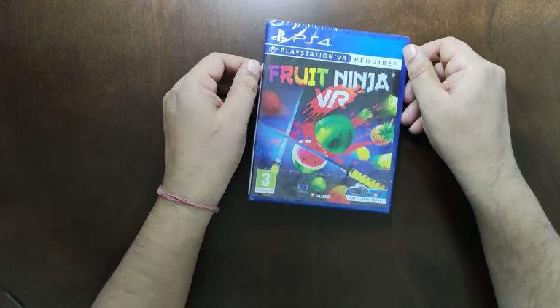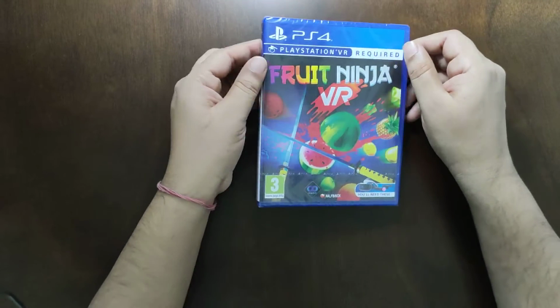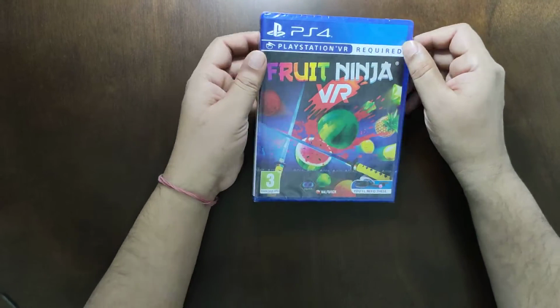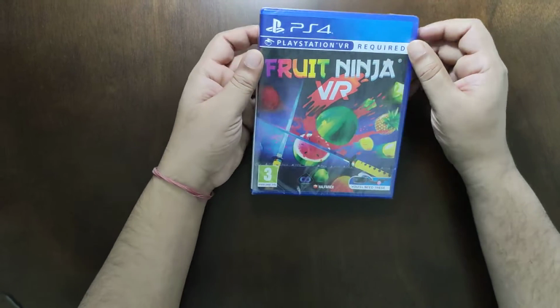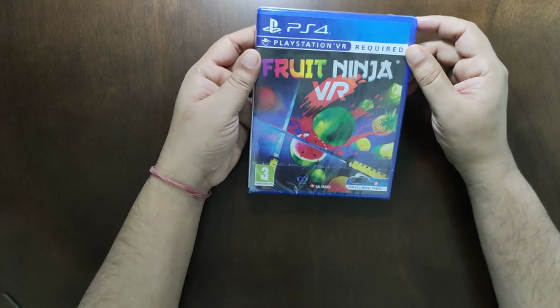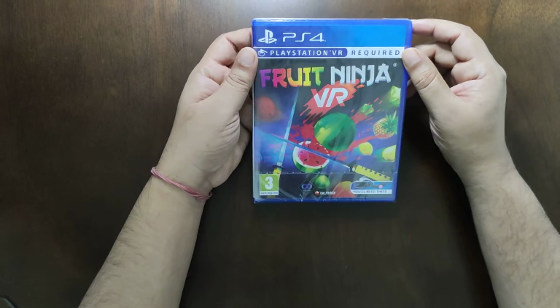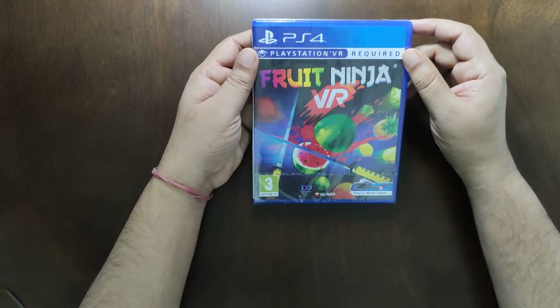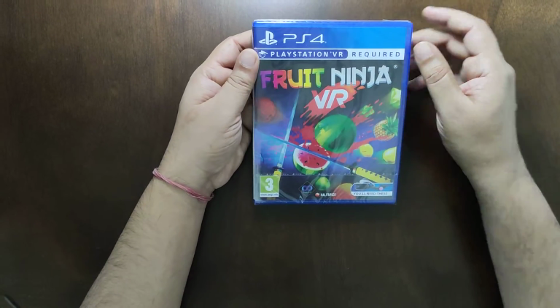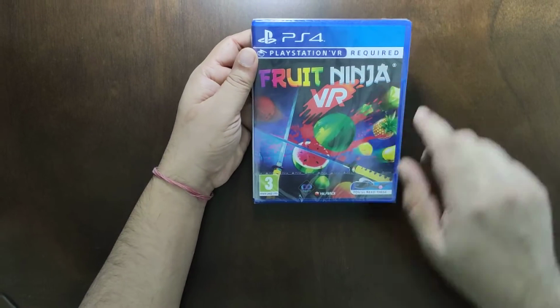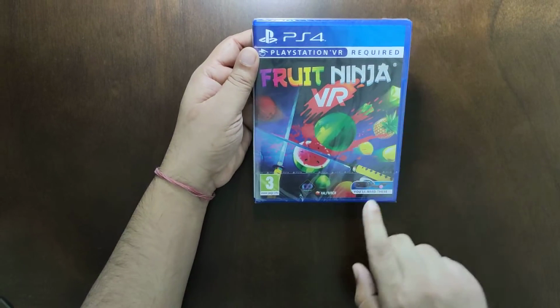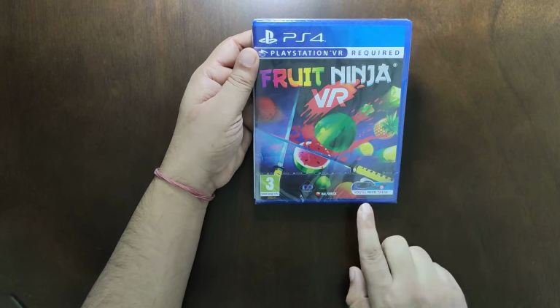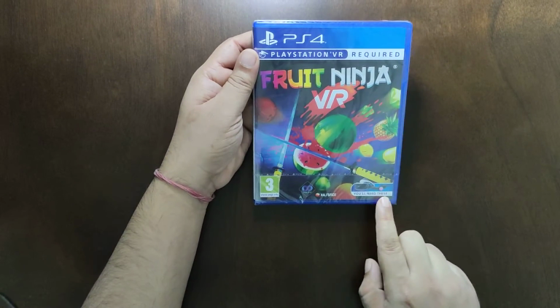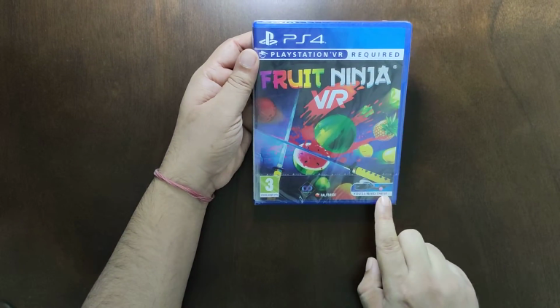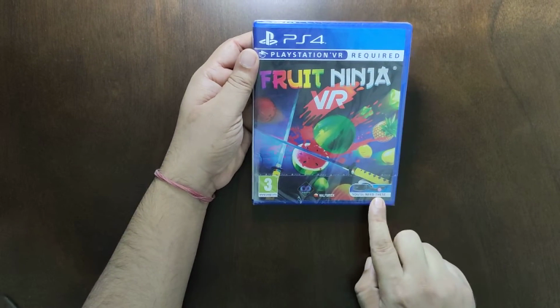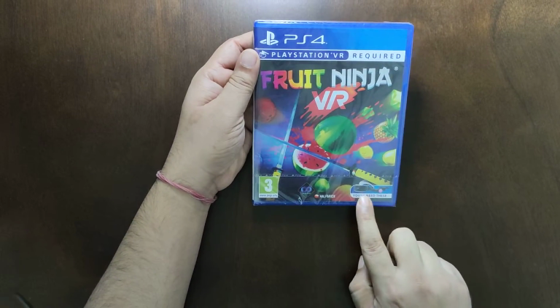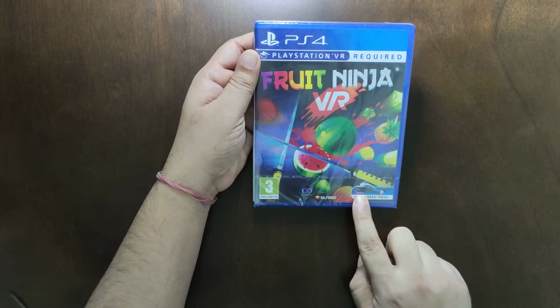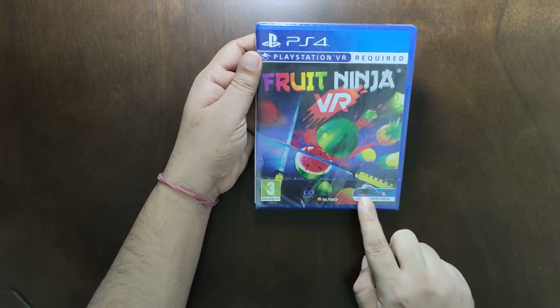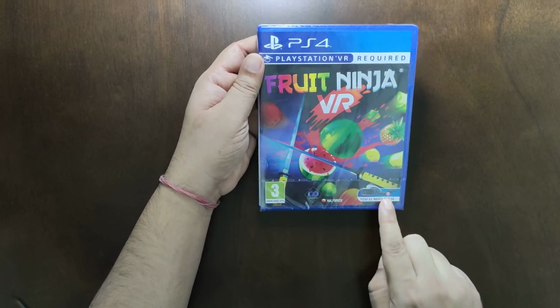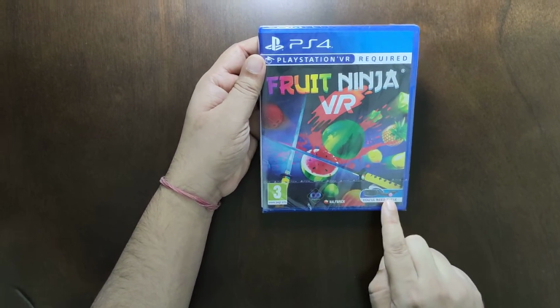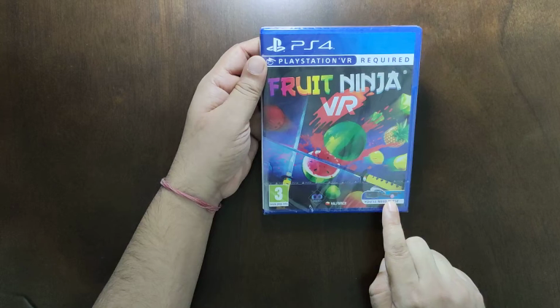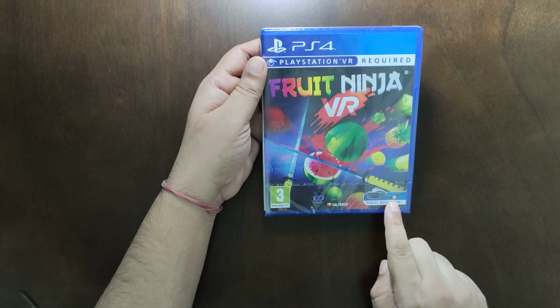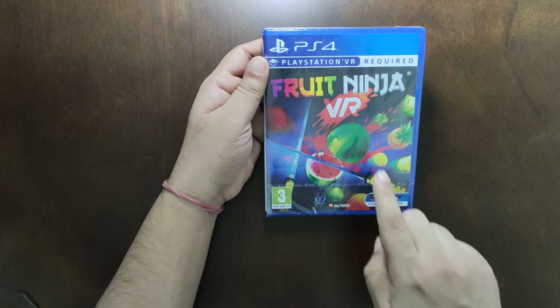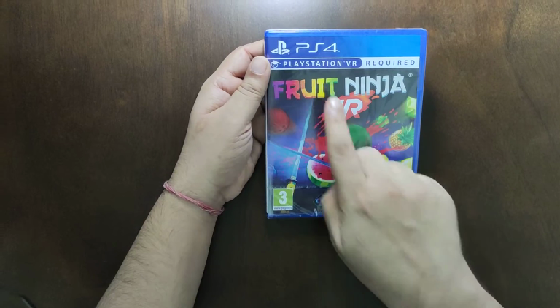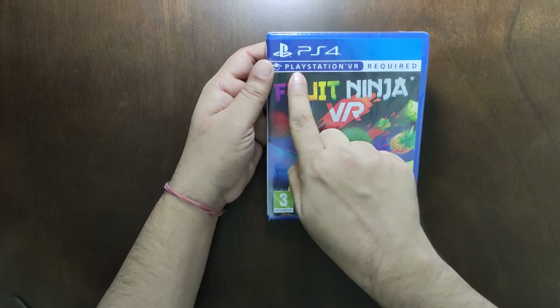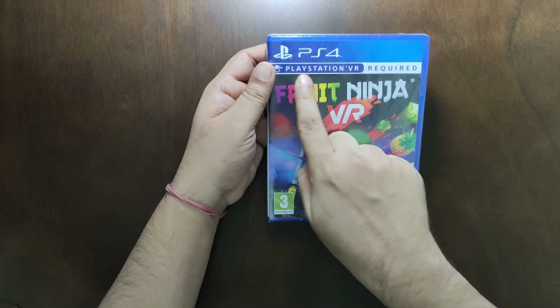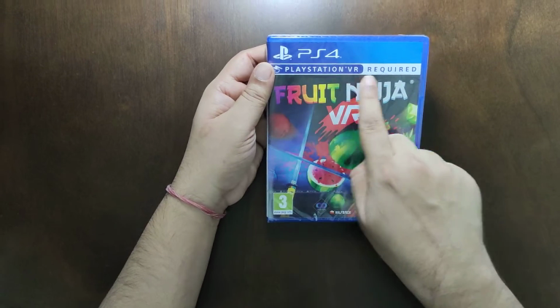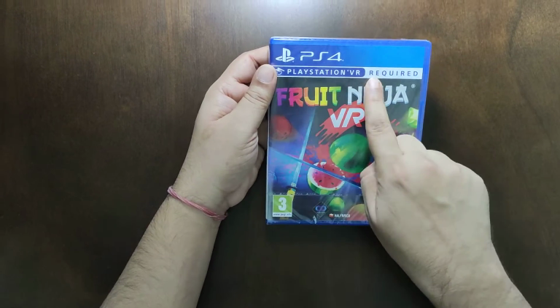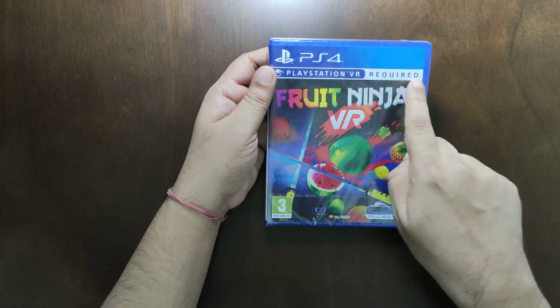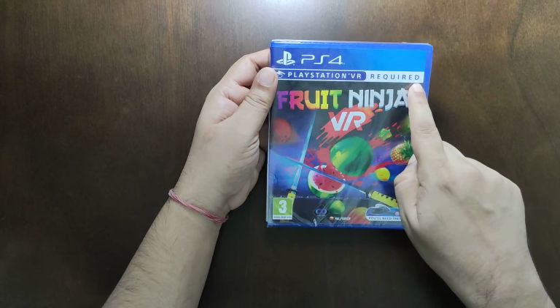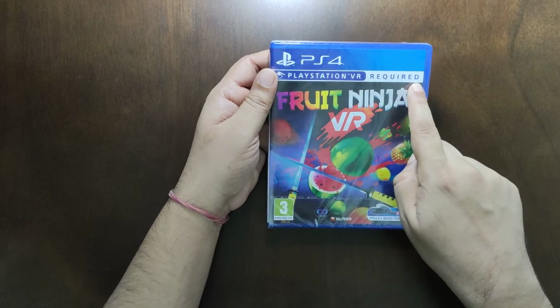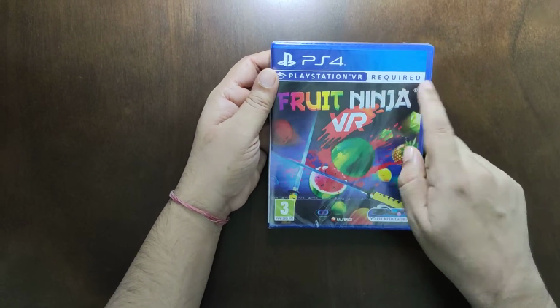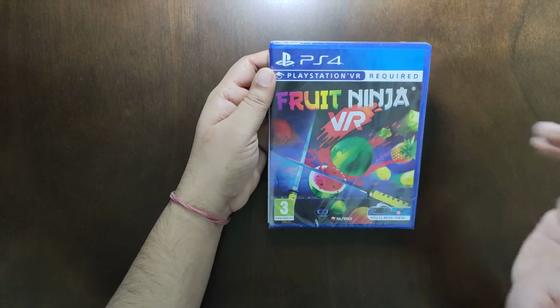As the game states, you will need these. Clearly, it is PlayStation VR required.